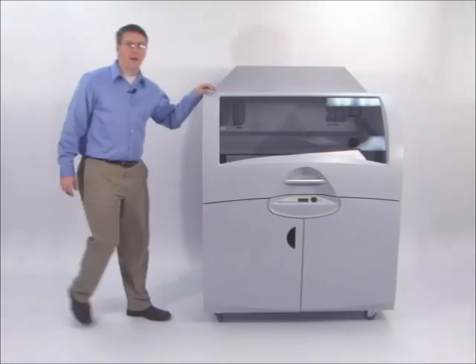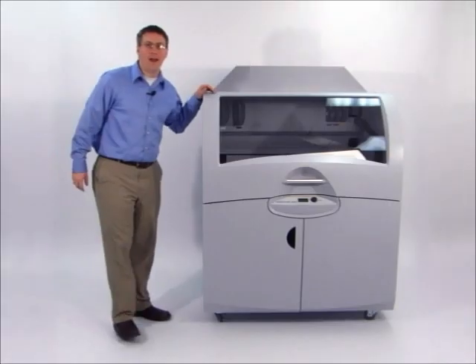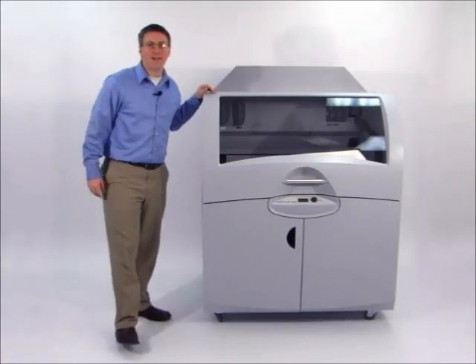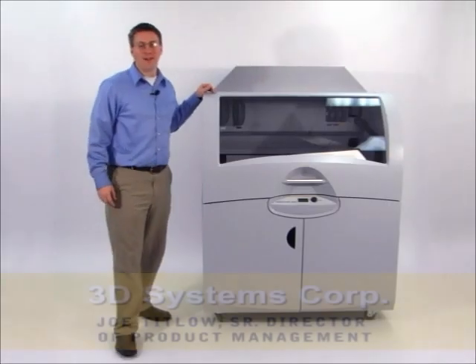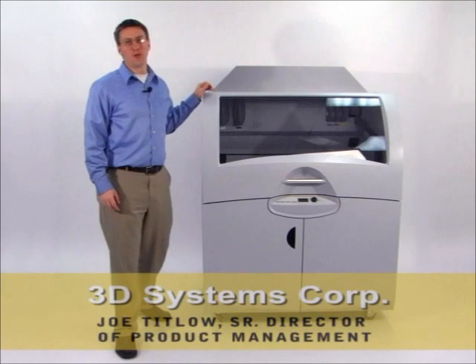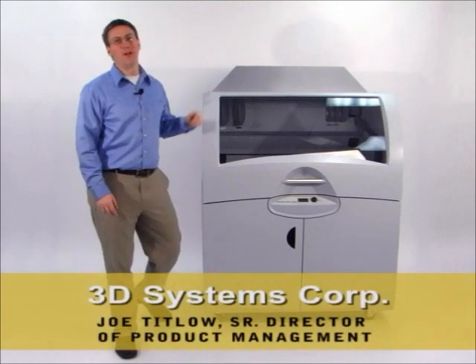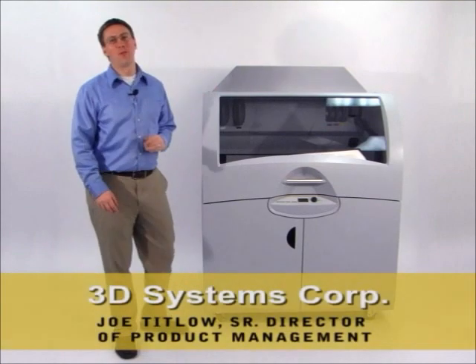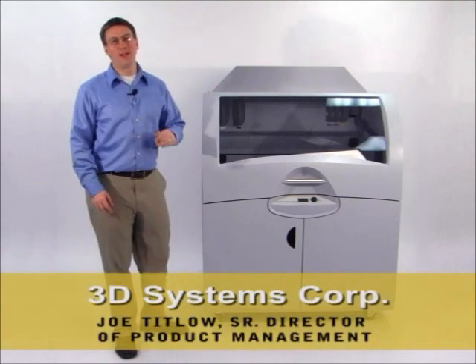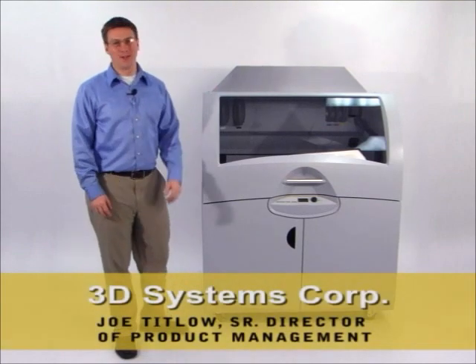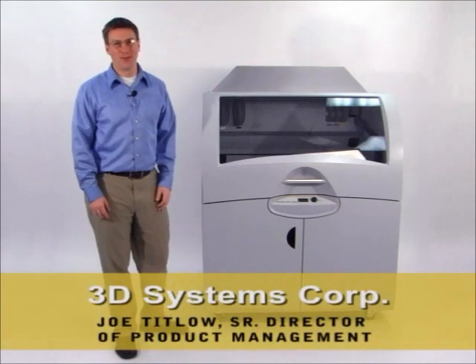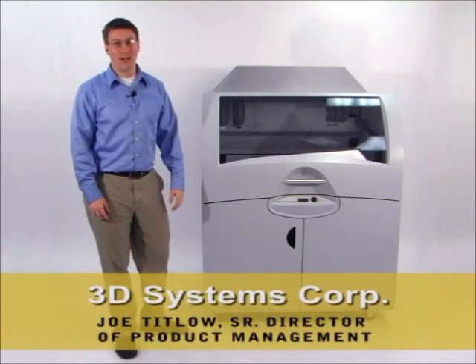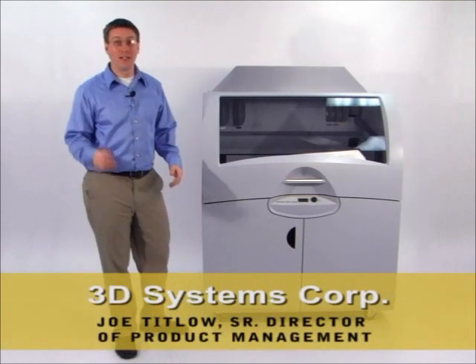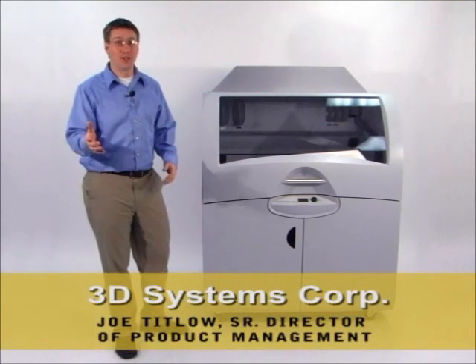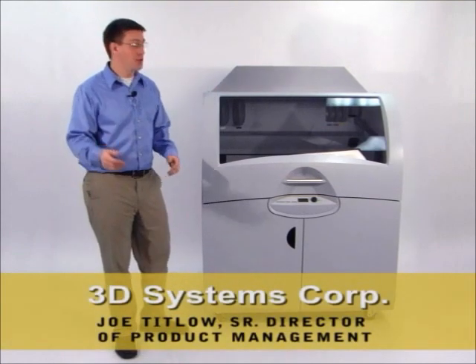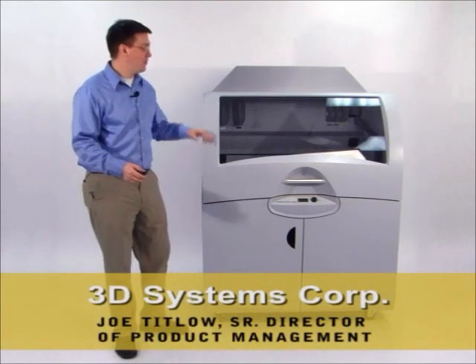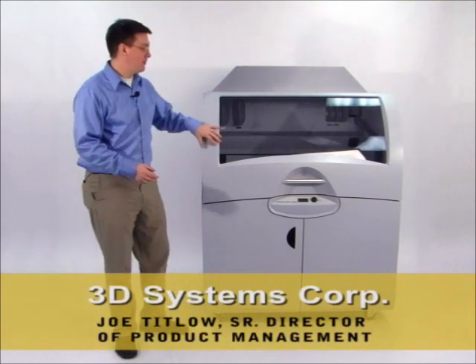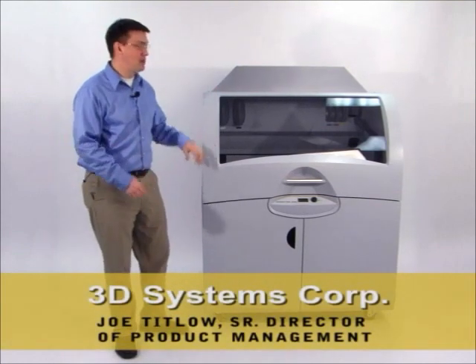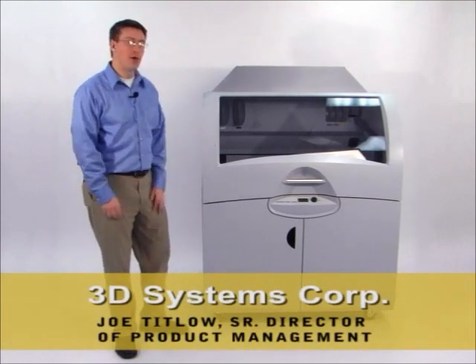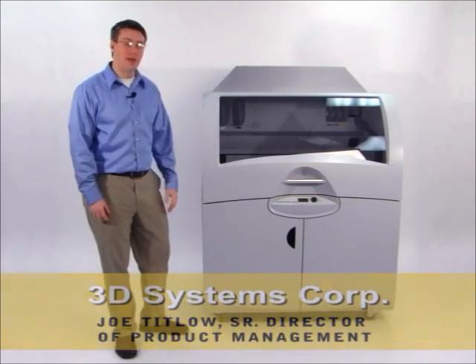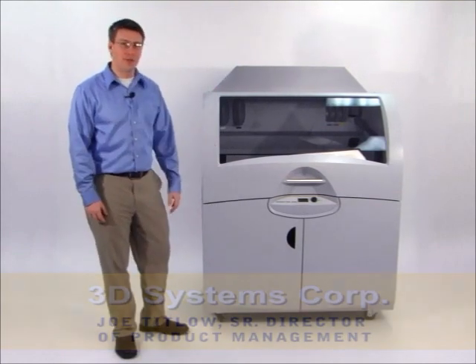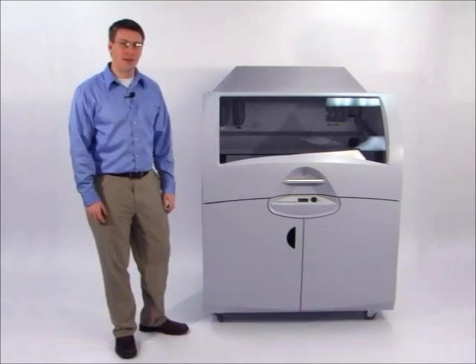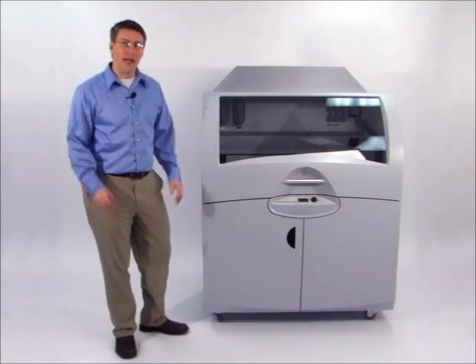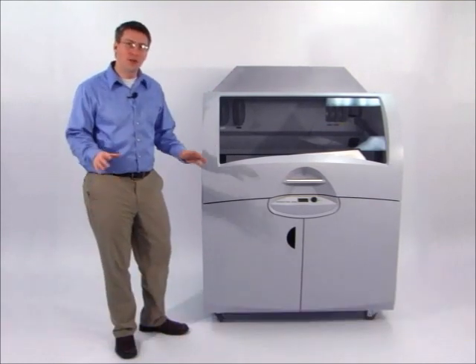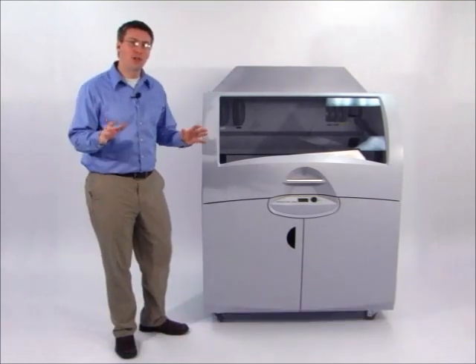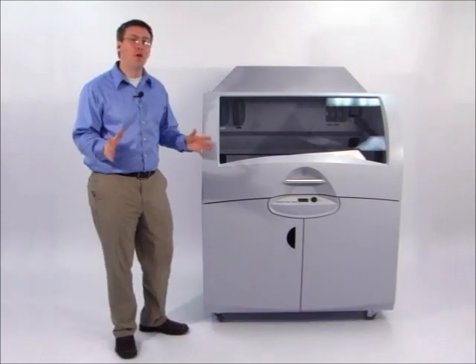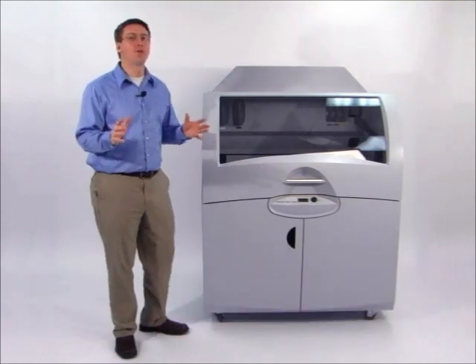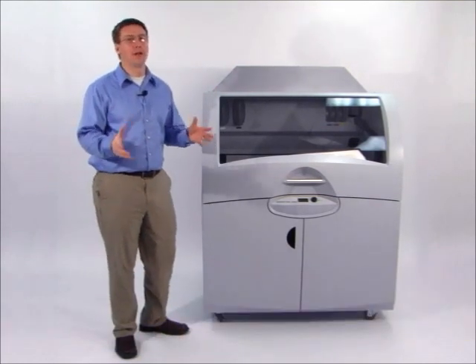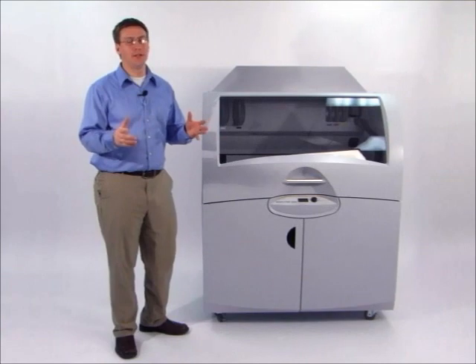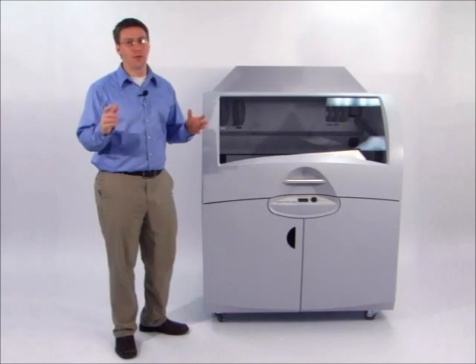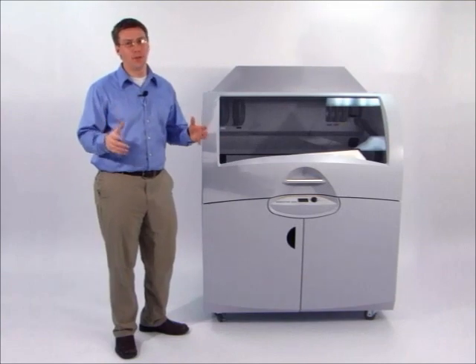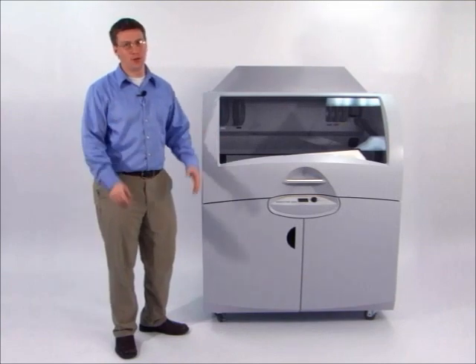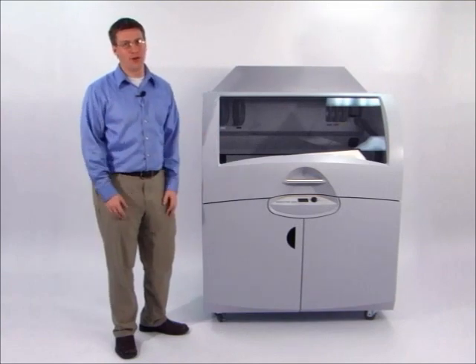Hi, I'm Joe Titlow from 3D Systems. I'd like to present to you the Z-Printer 850, the industry's most productive three-dimensional printer.